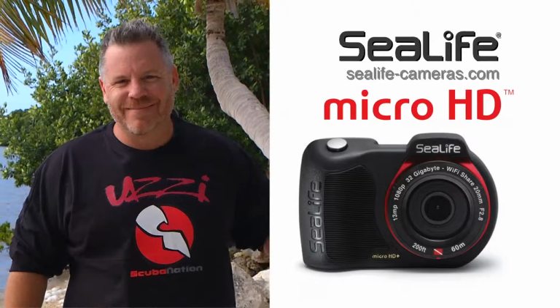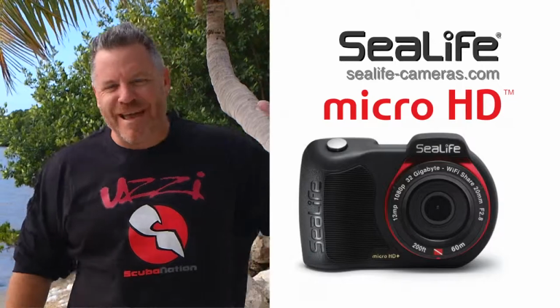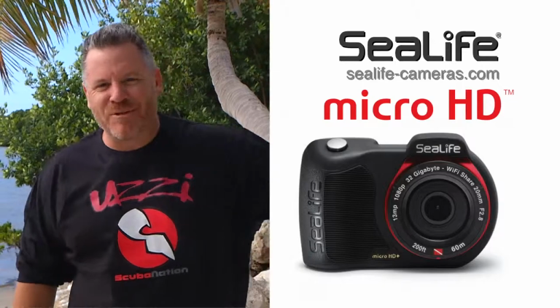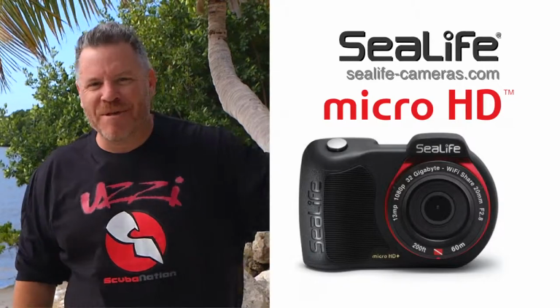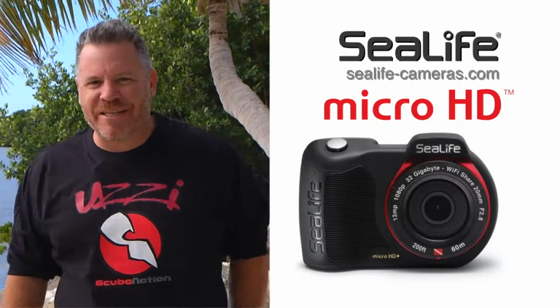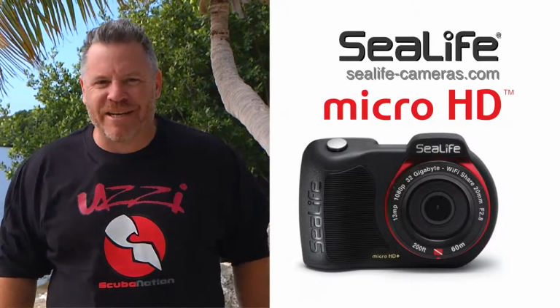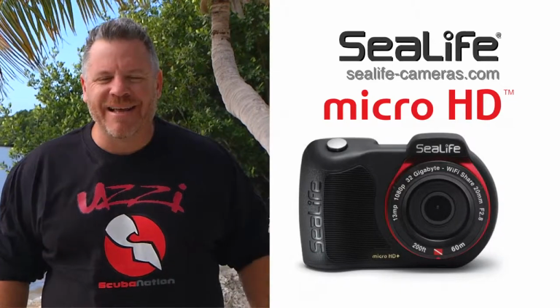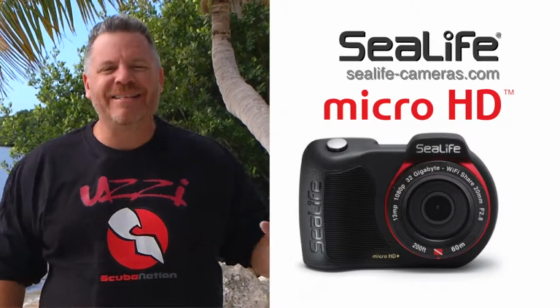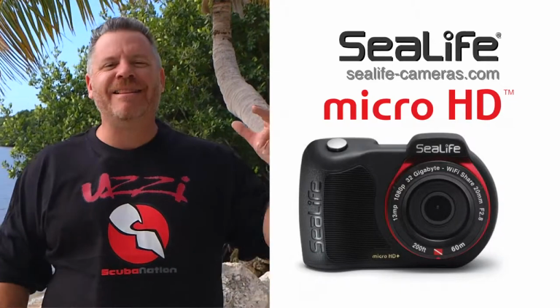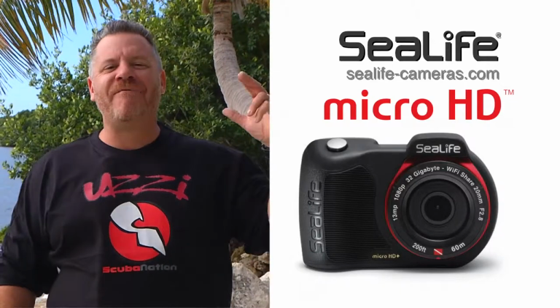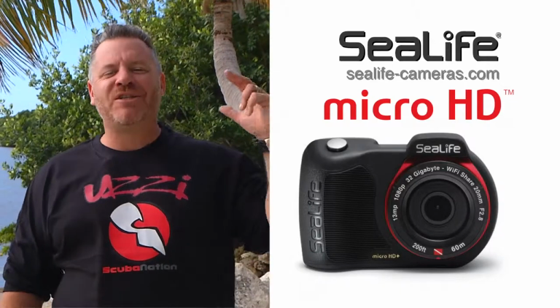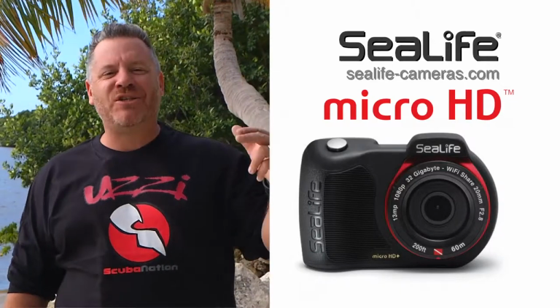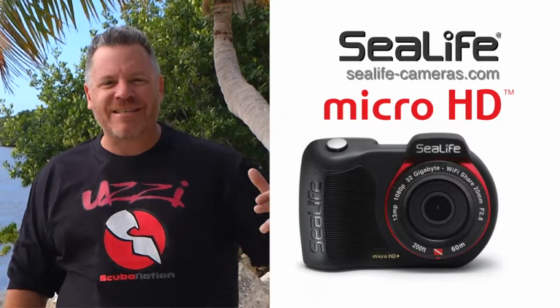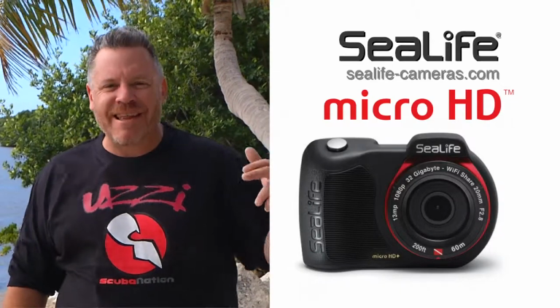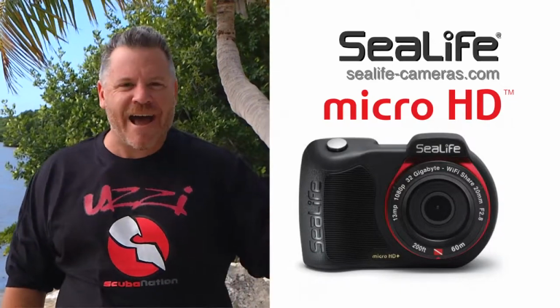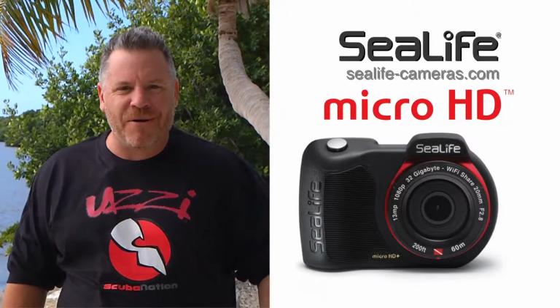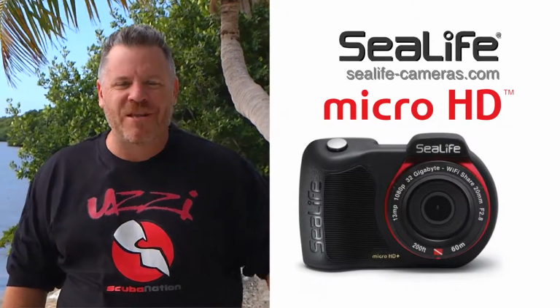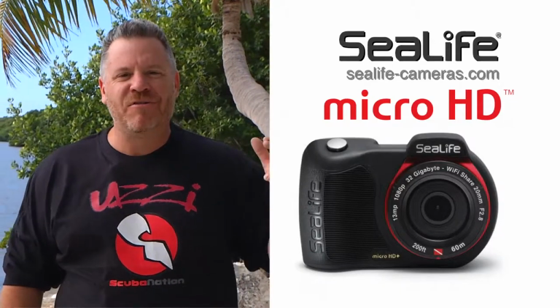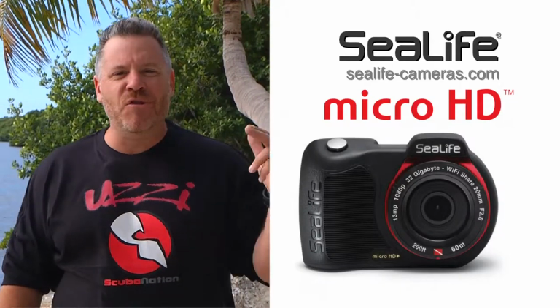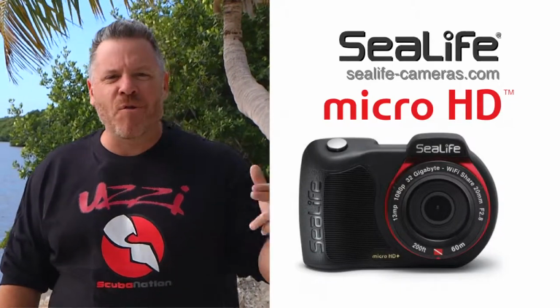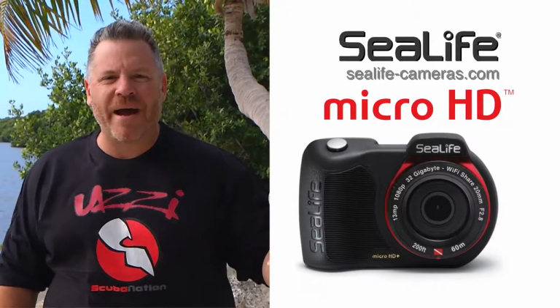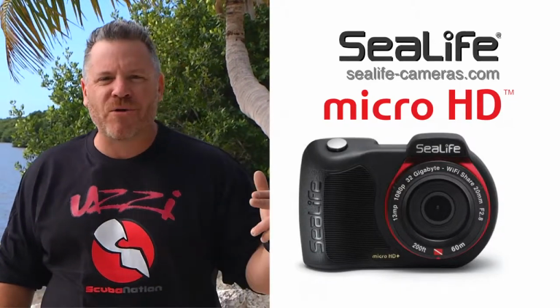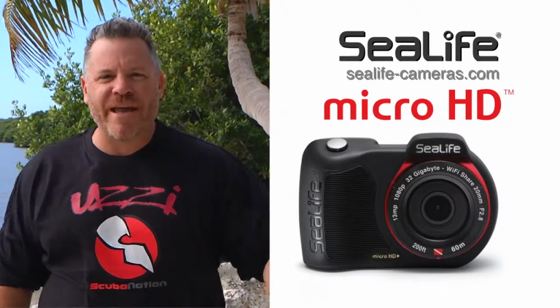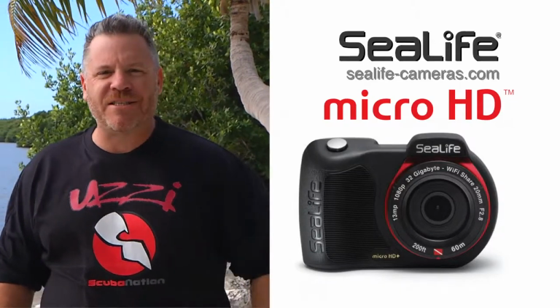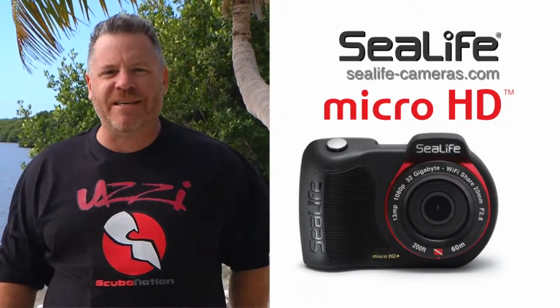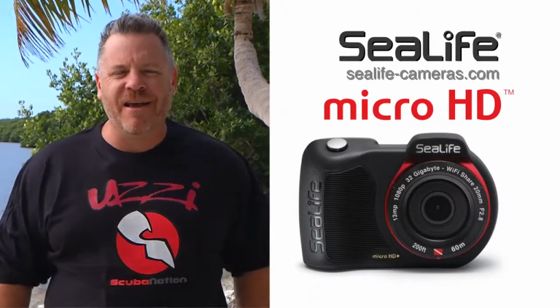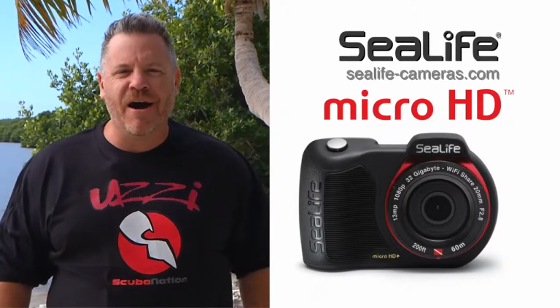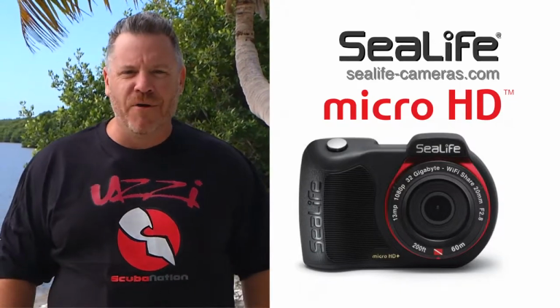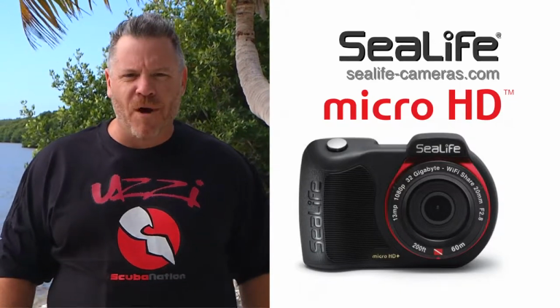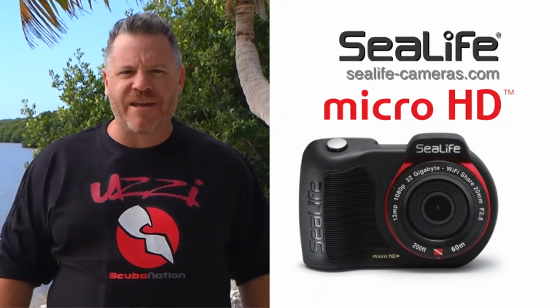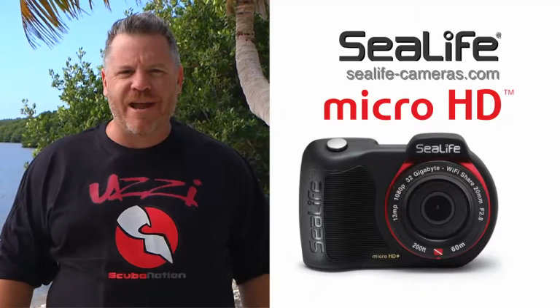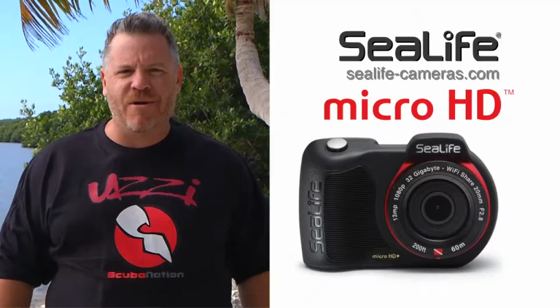Hey Scuba Nation, C-Life has just announced the new Micro HD underwater camera.